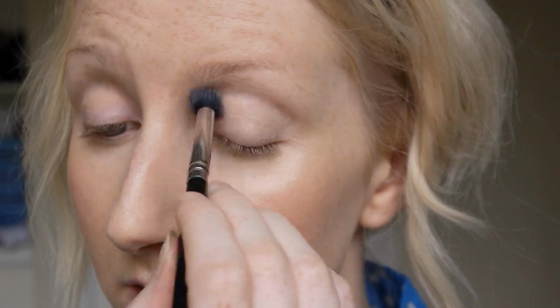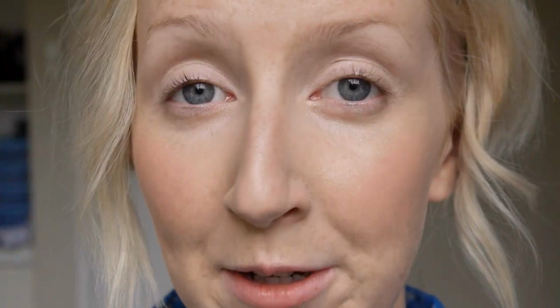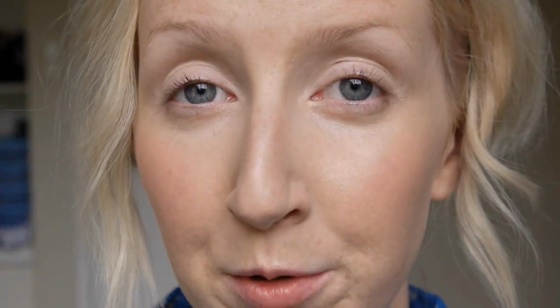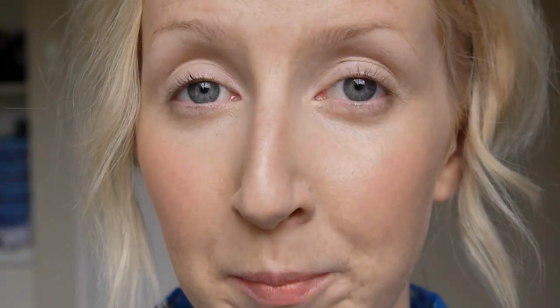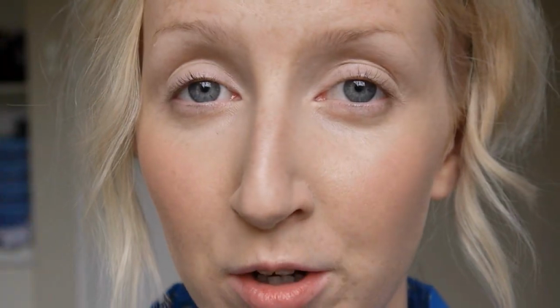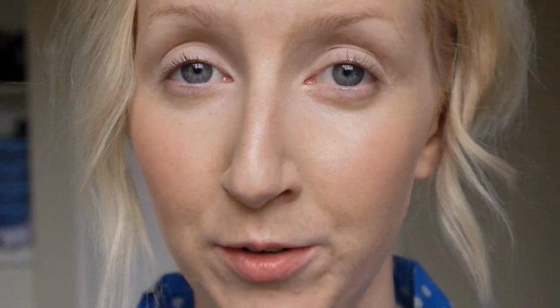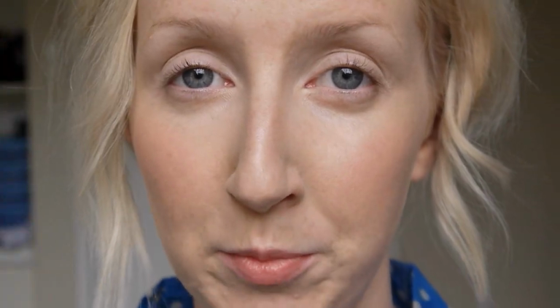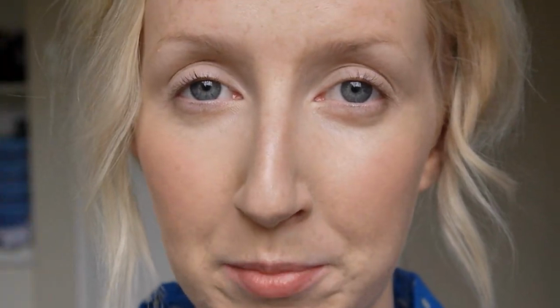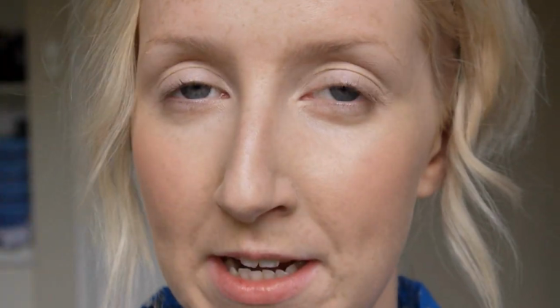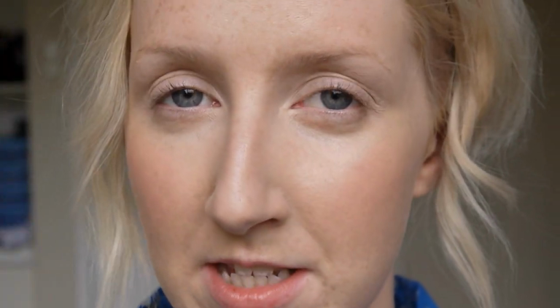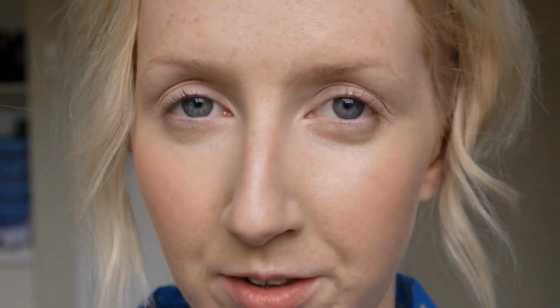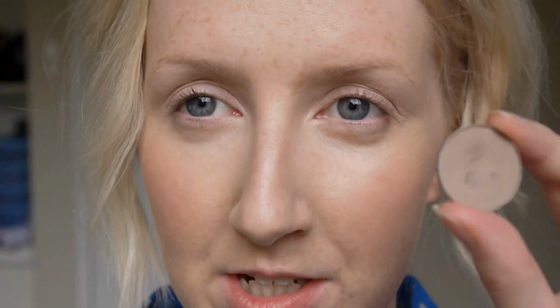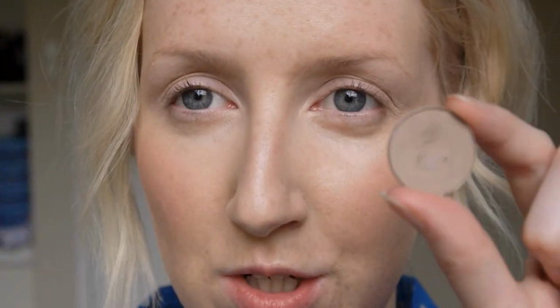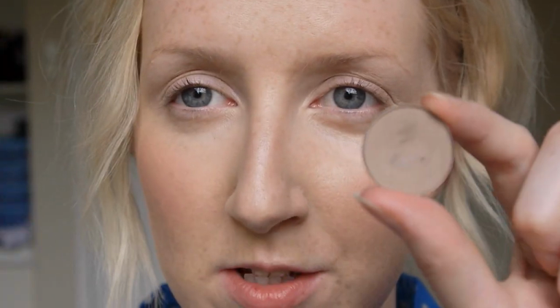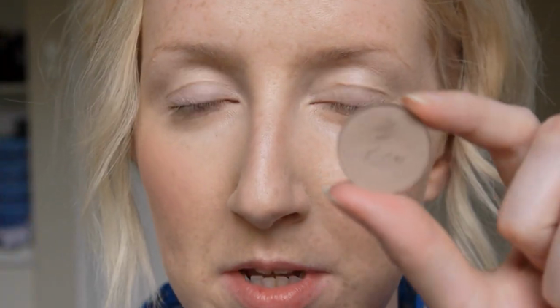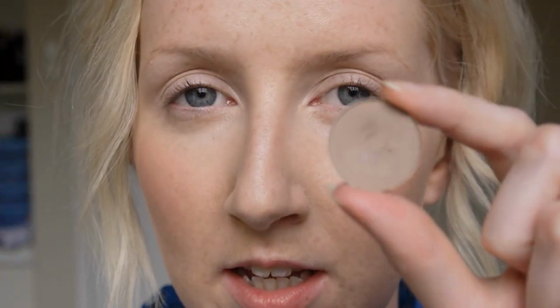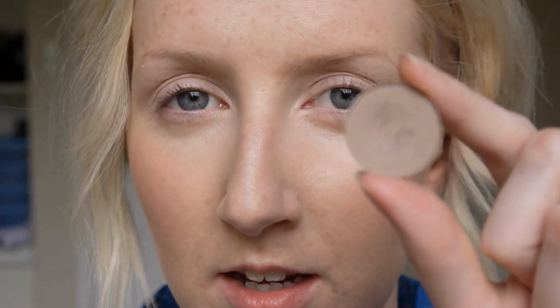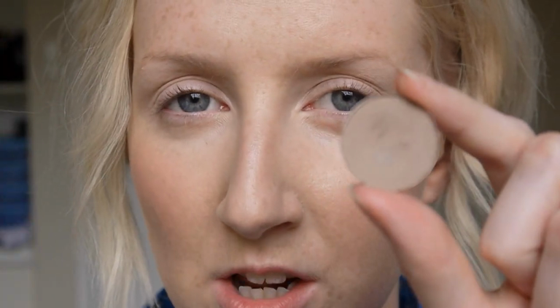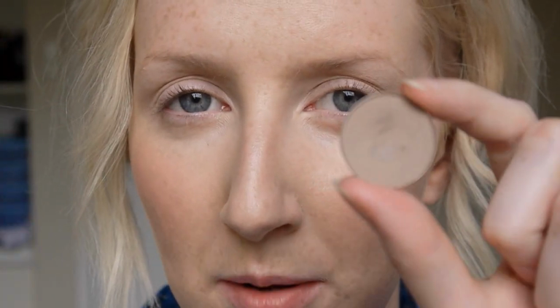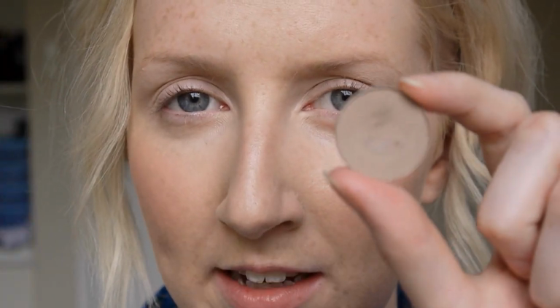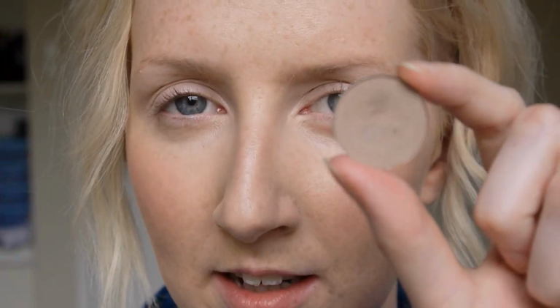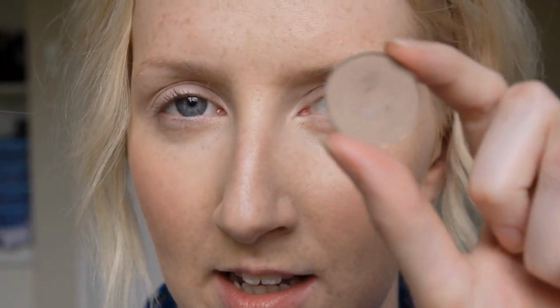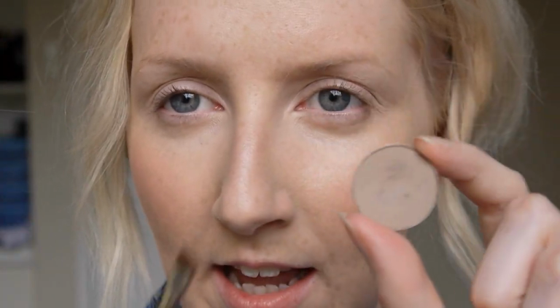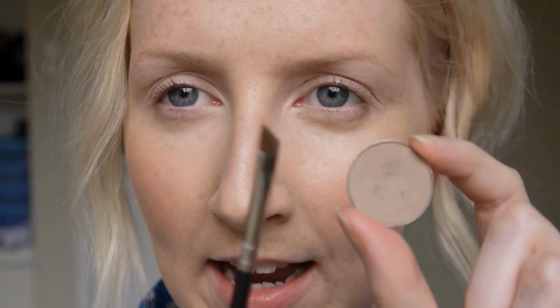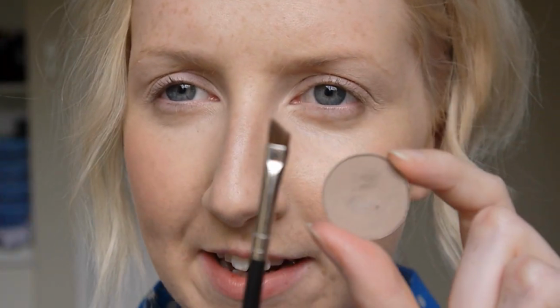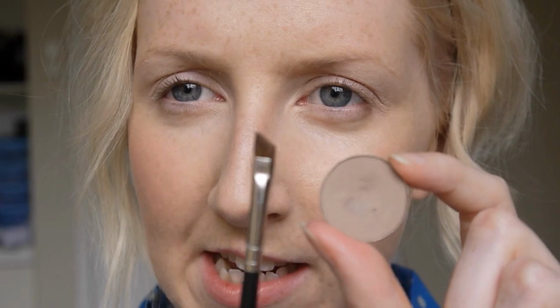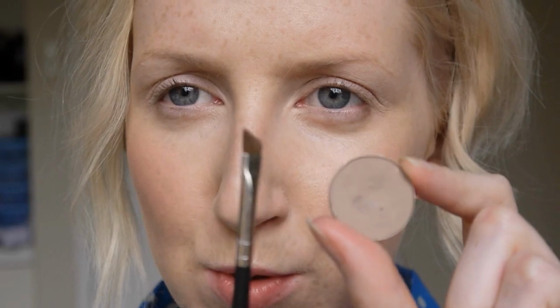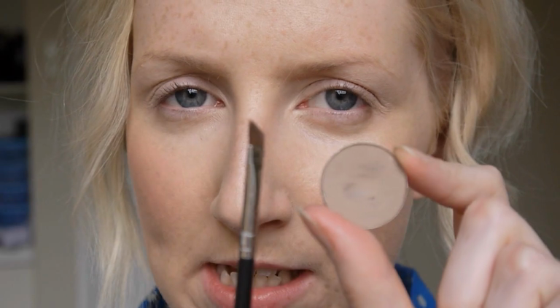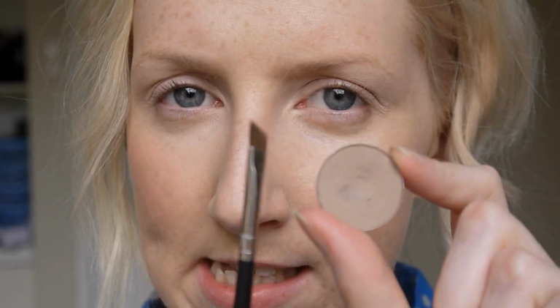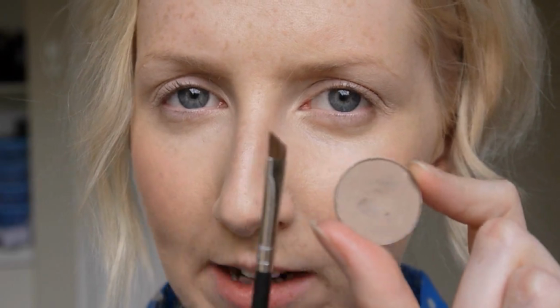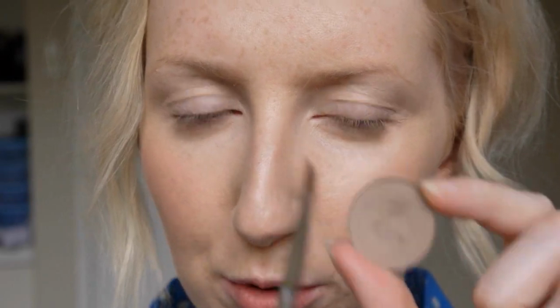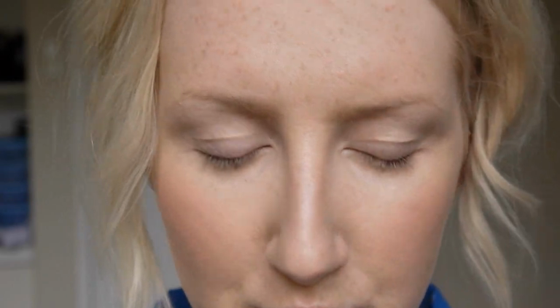Now I'm going to run a bit of colour through my brows. I'm going to use Omega eyeshadow by MAC and a 266 angle brush.